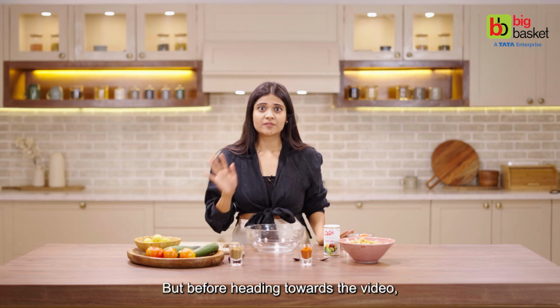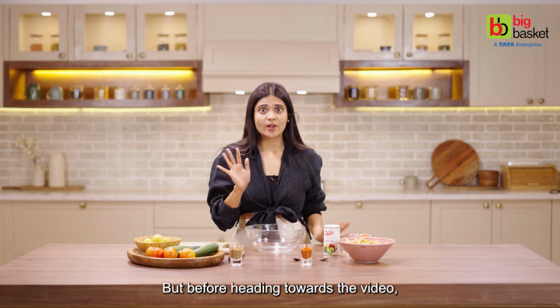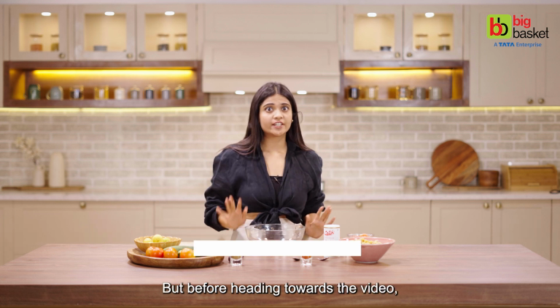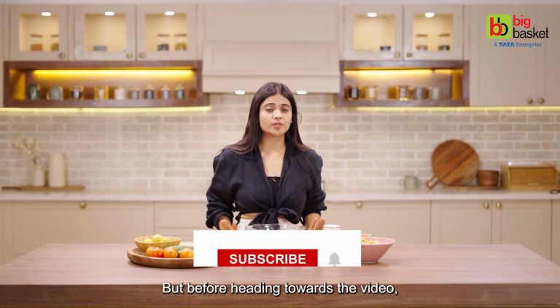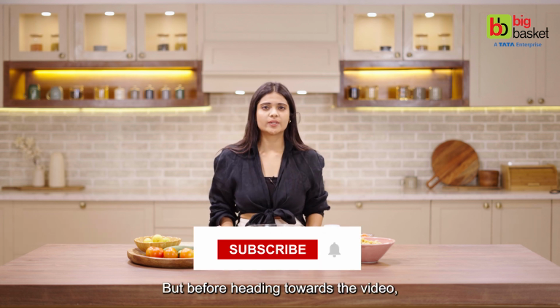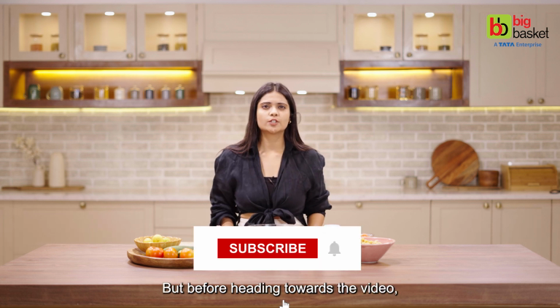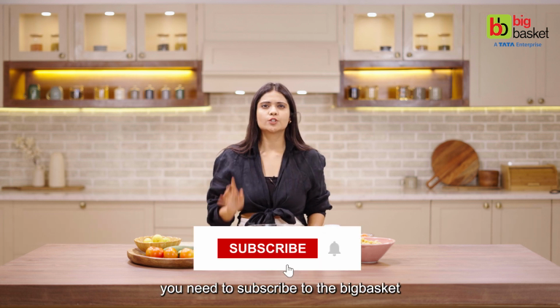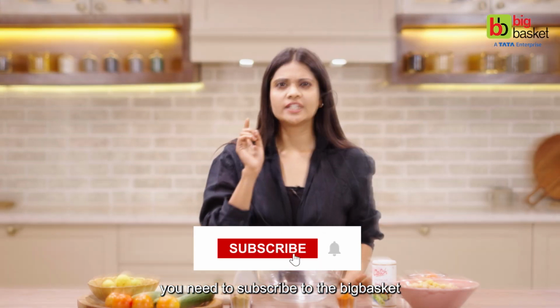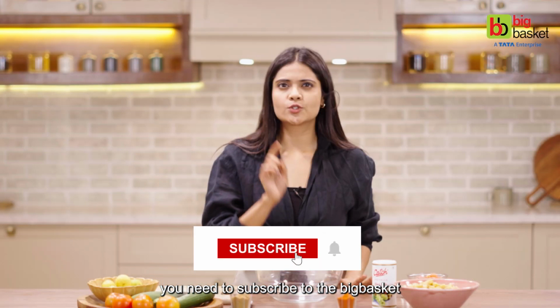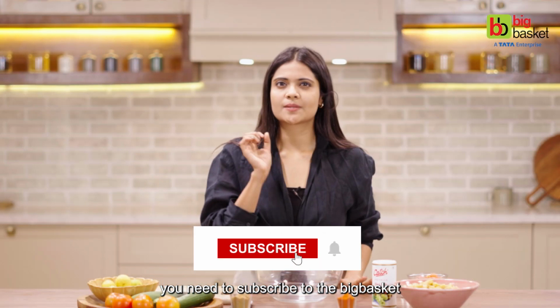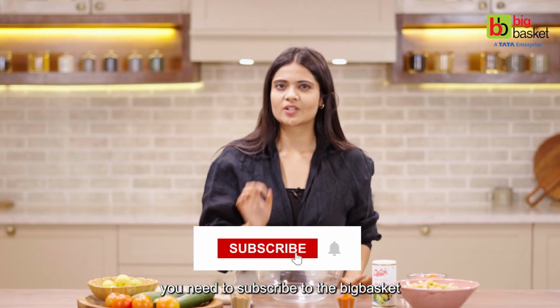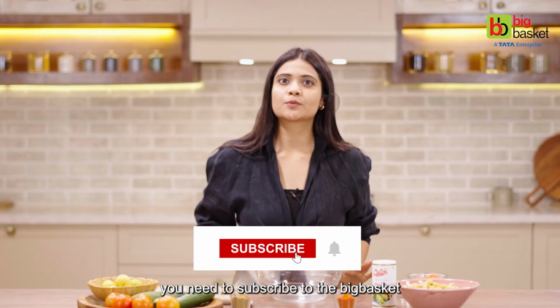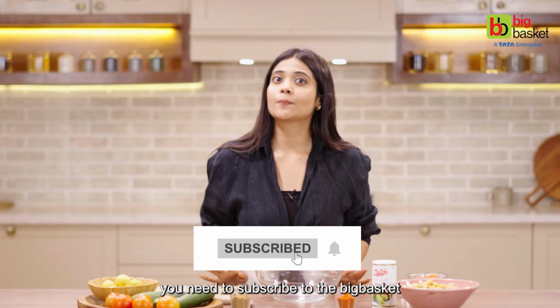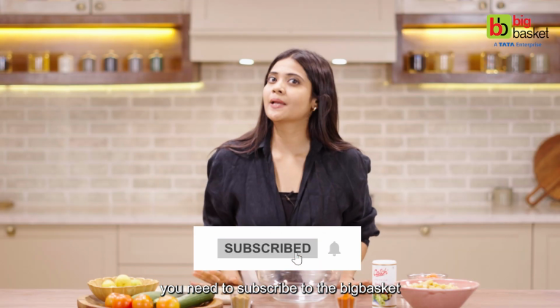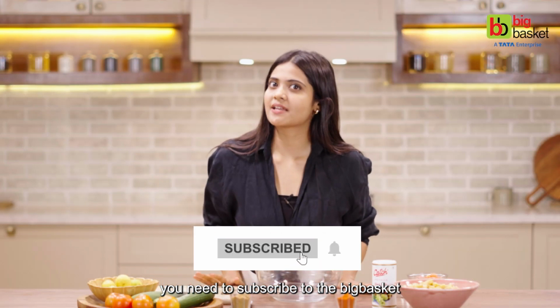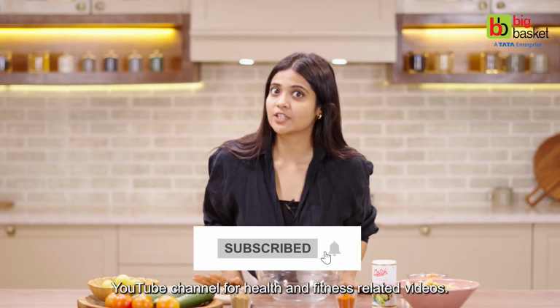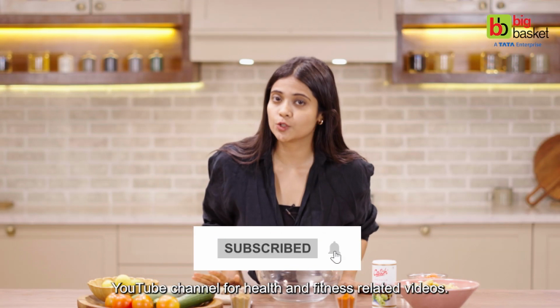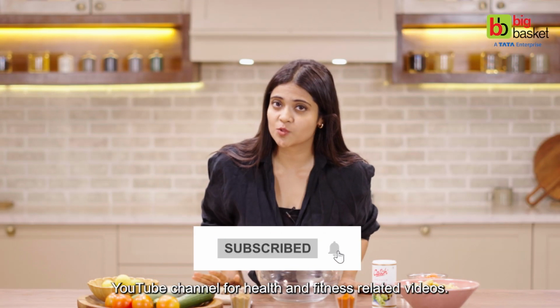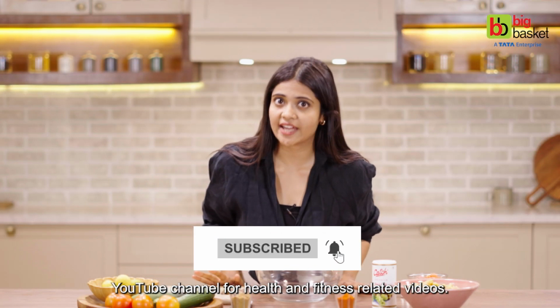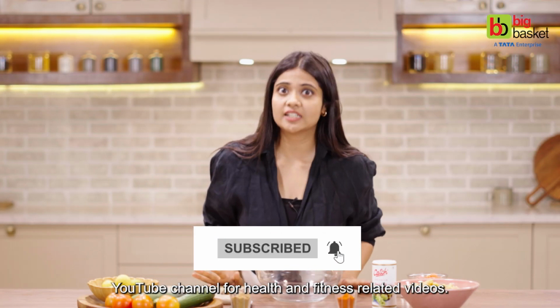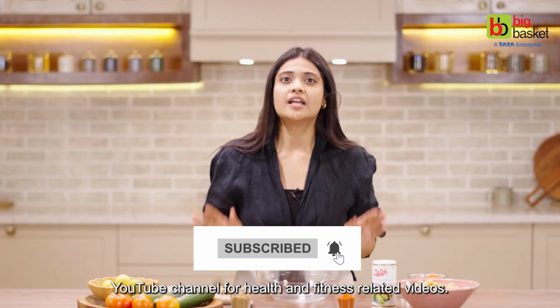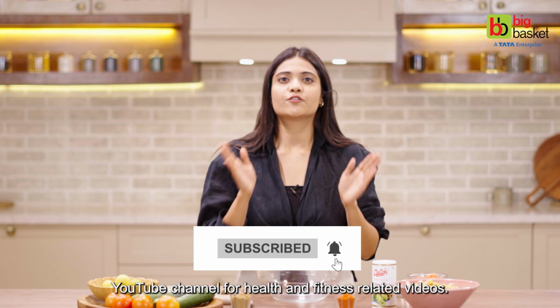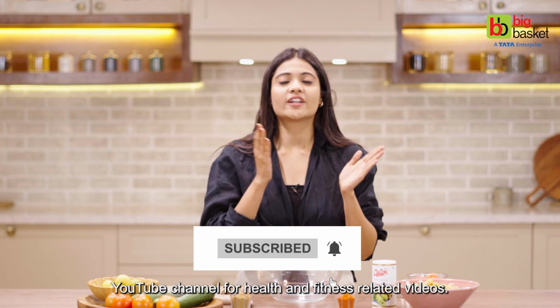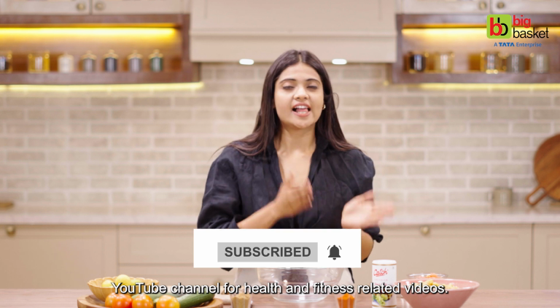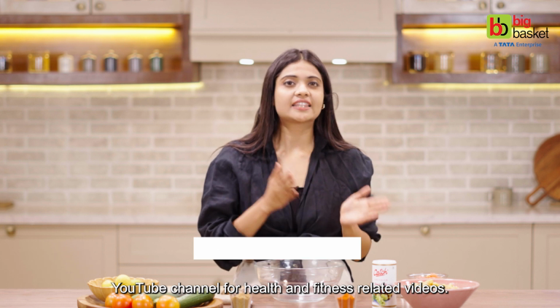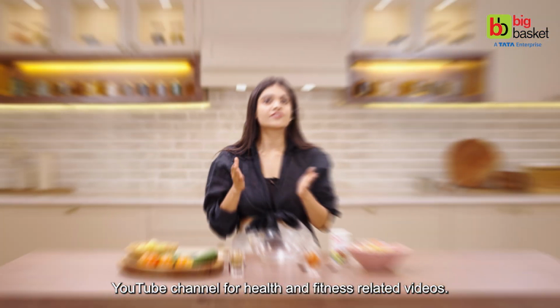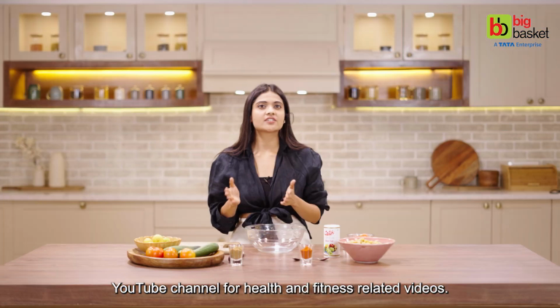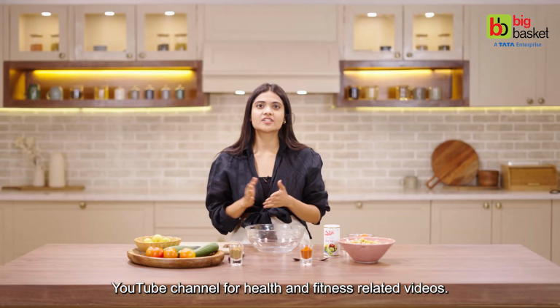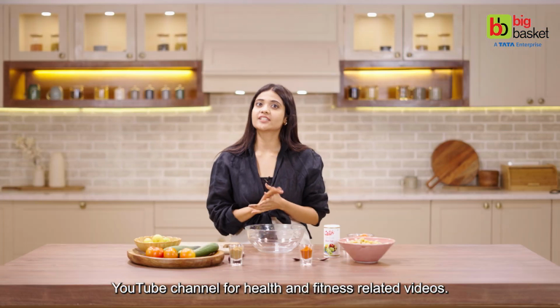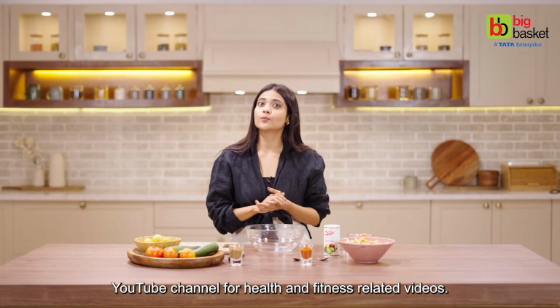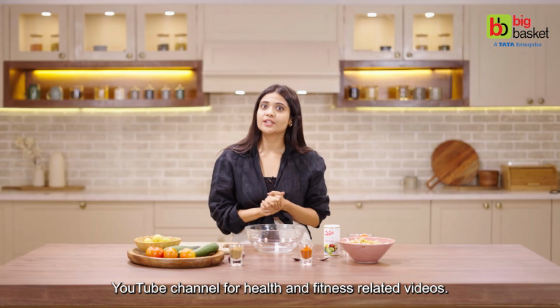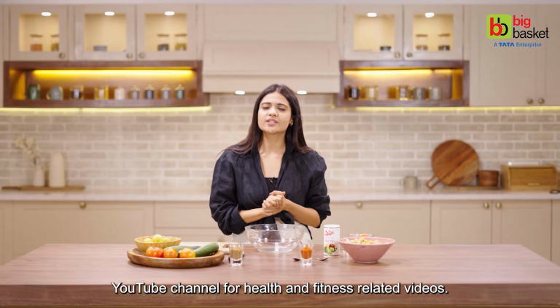But before heading towards the video, you need to subscribe to the BigBasket YouTube channel for health and fitness related videos.